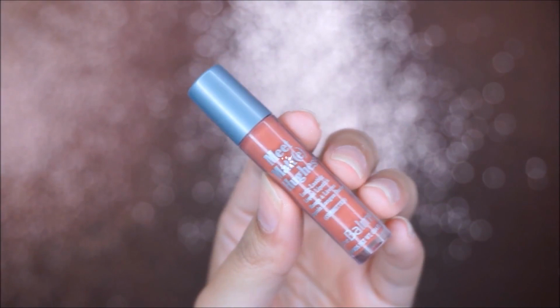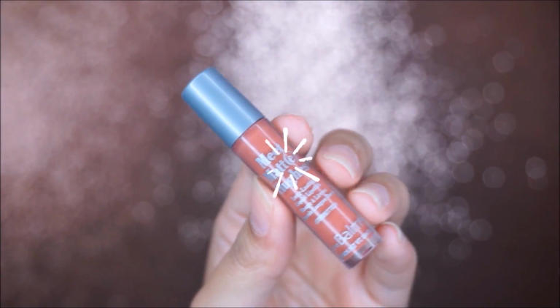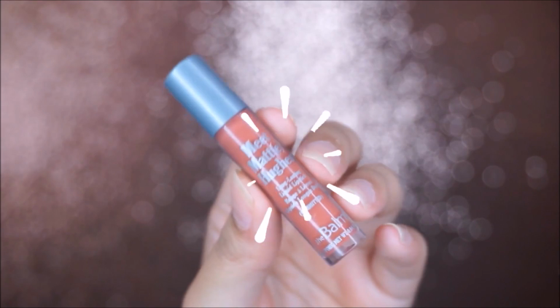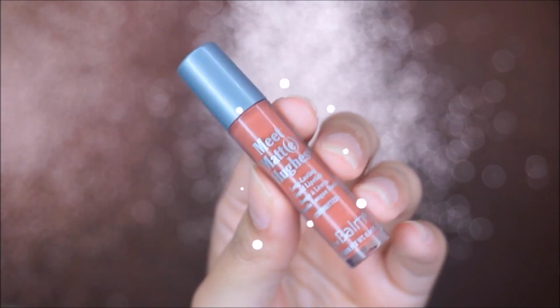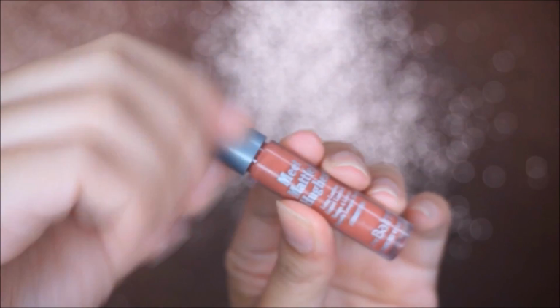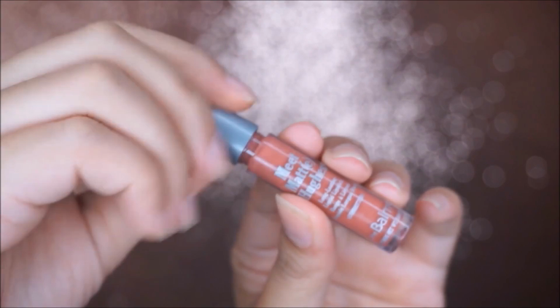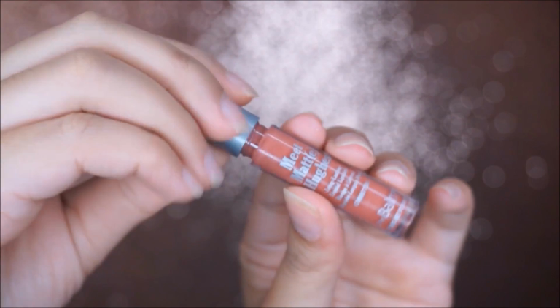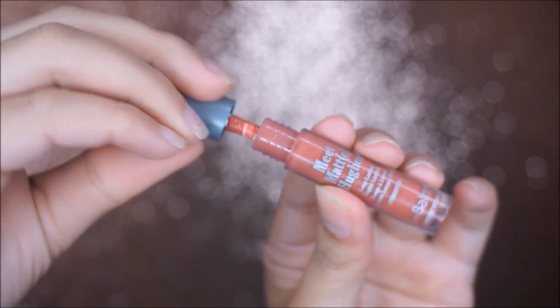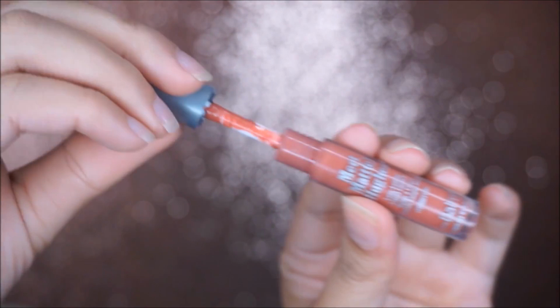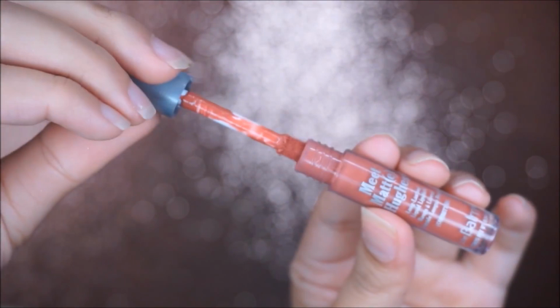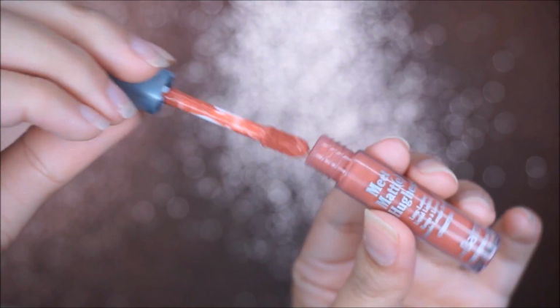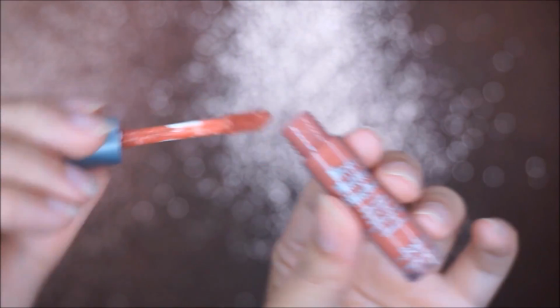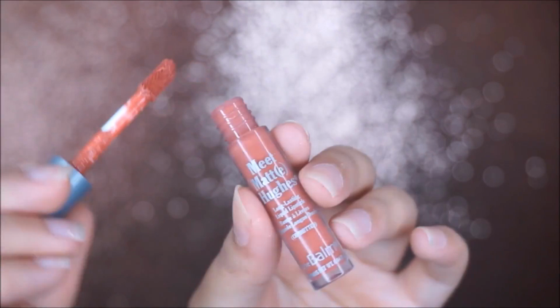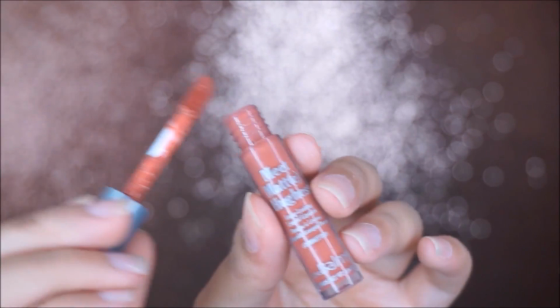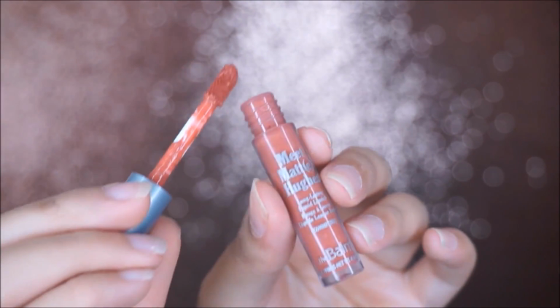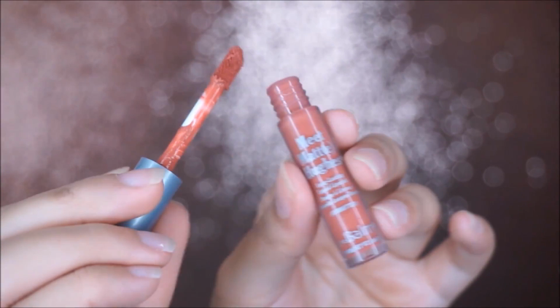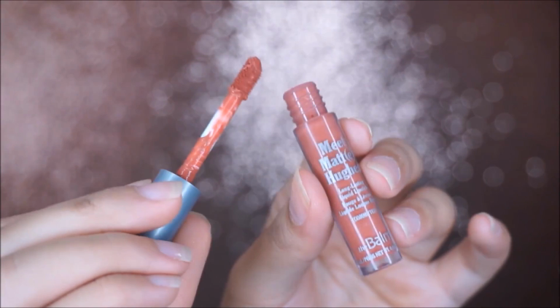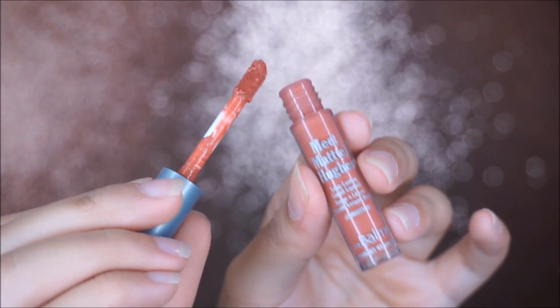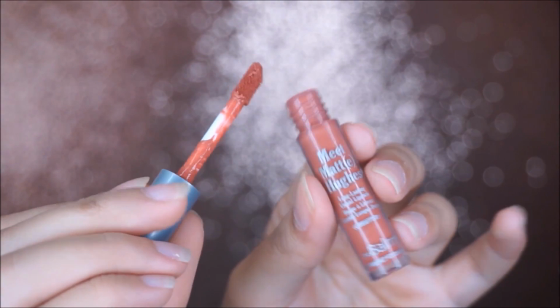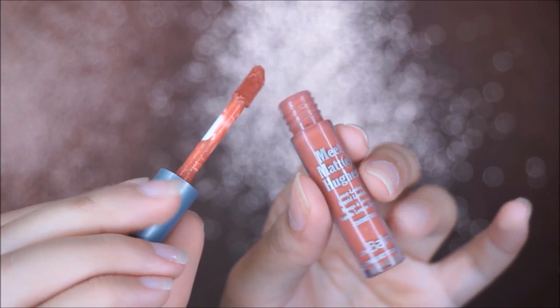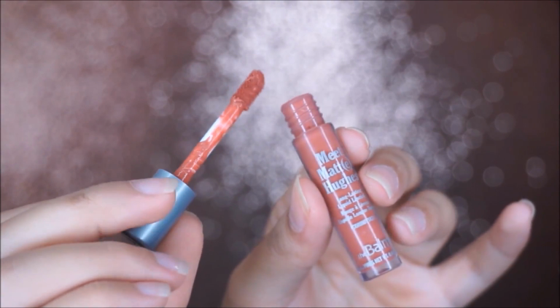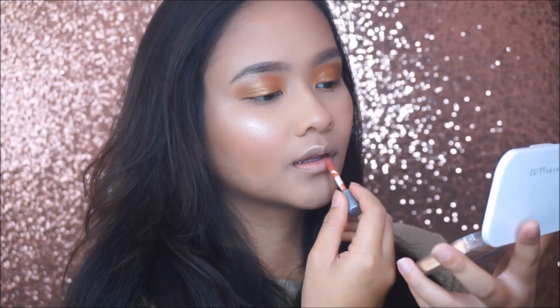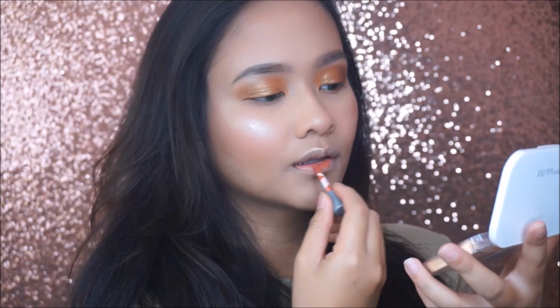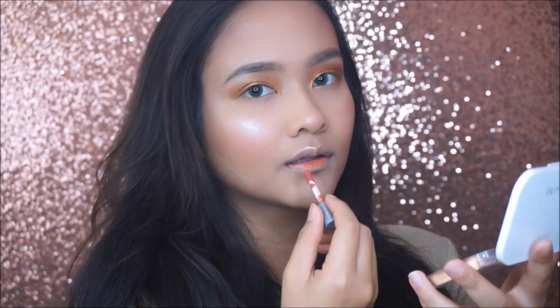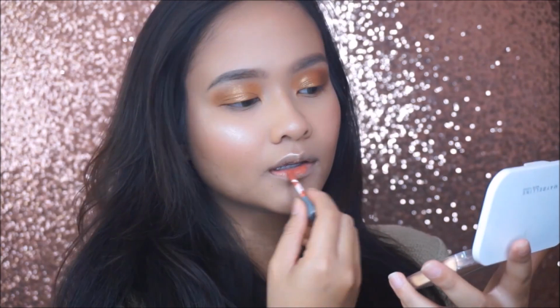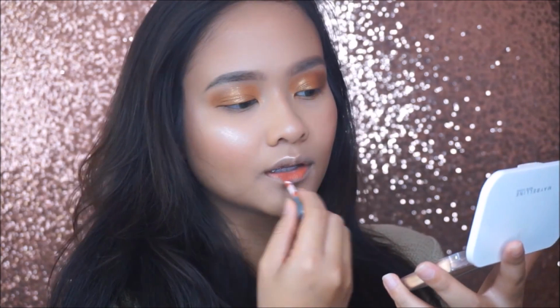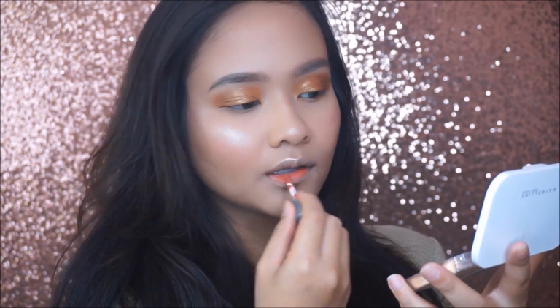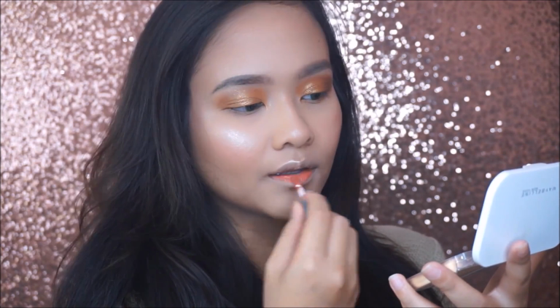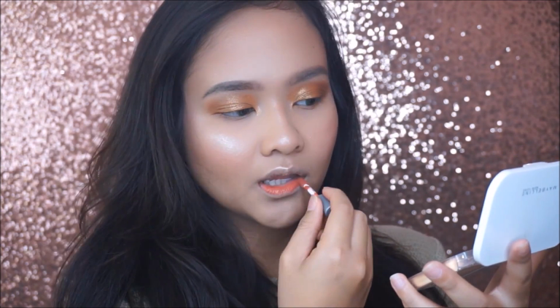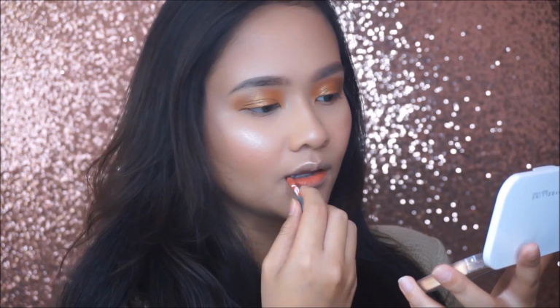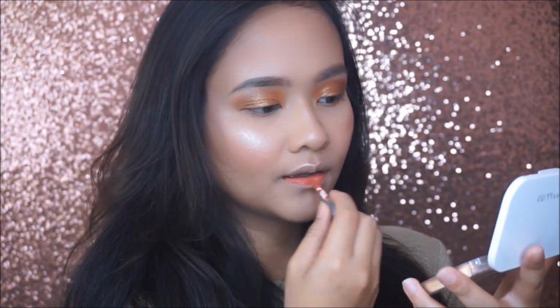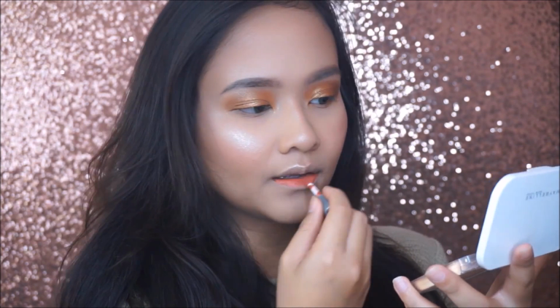Now onto the lips. I'm using The Balm Mid-Matte Huge Liquid Lipstick in the shade Commit.